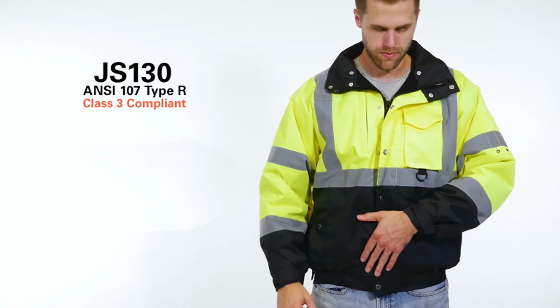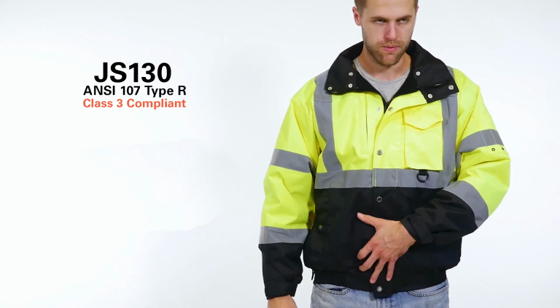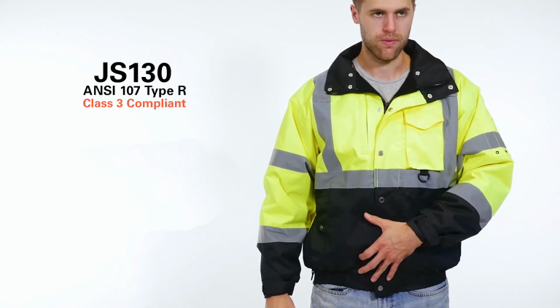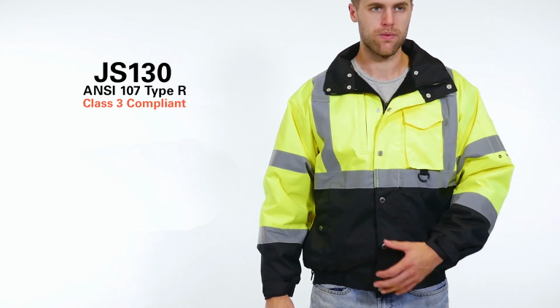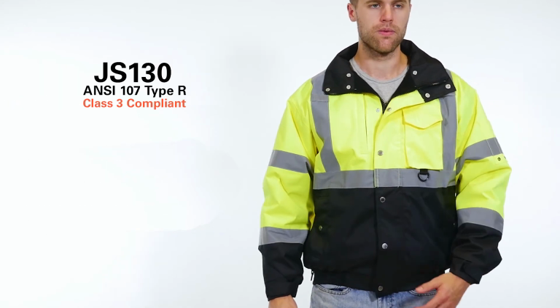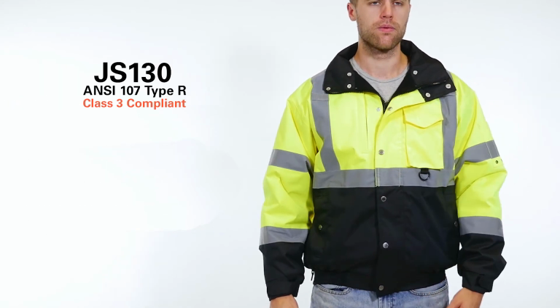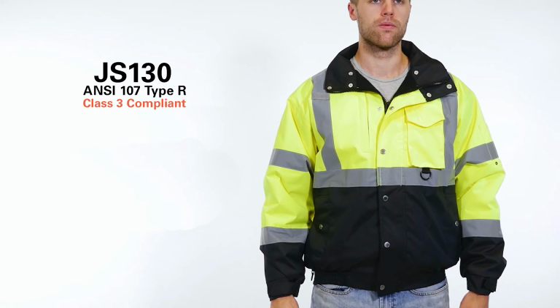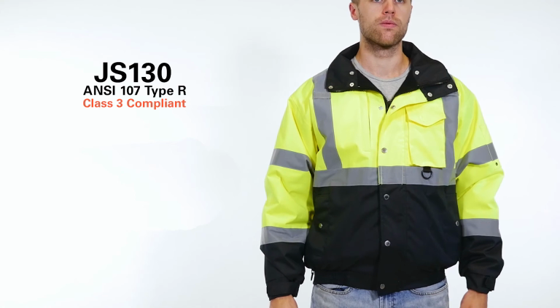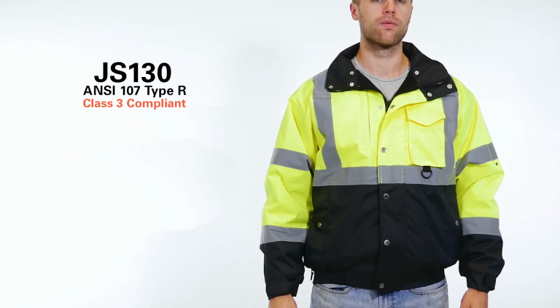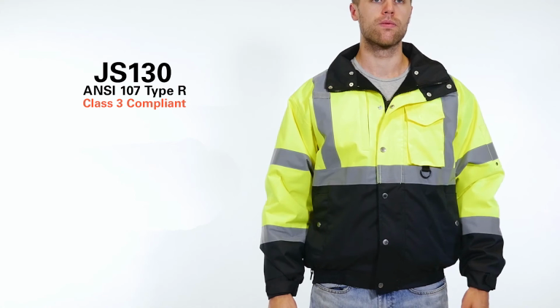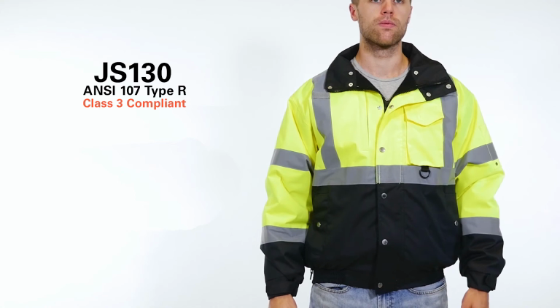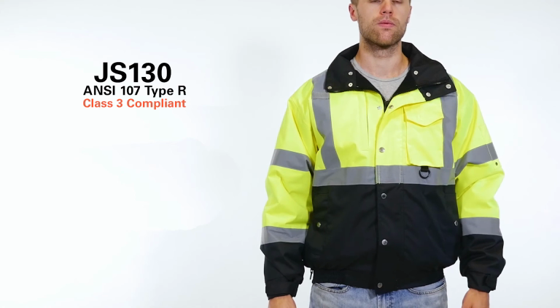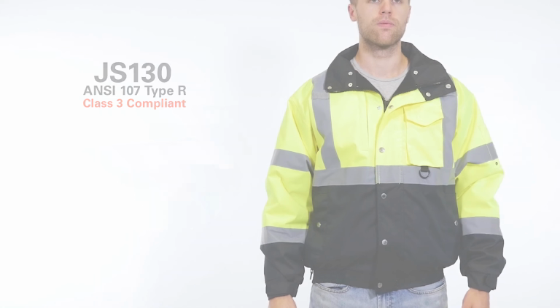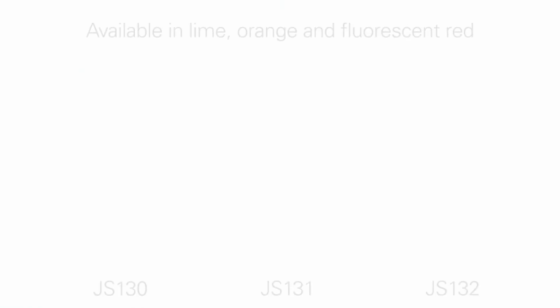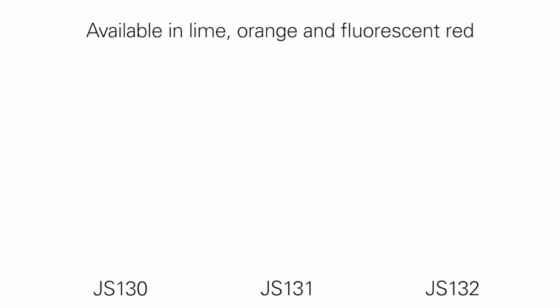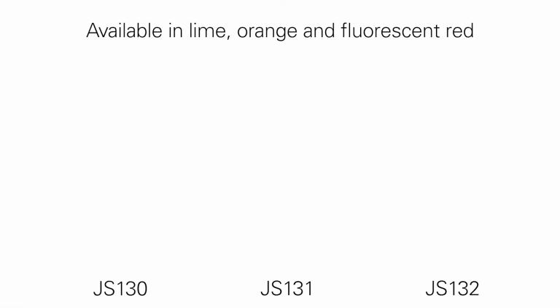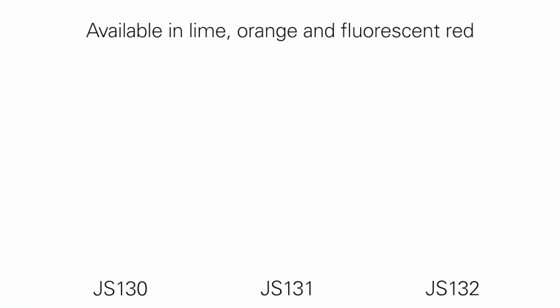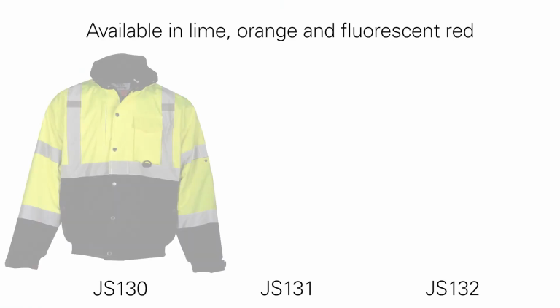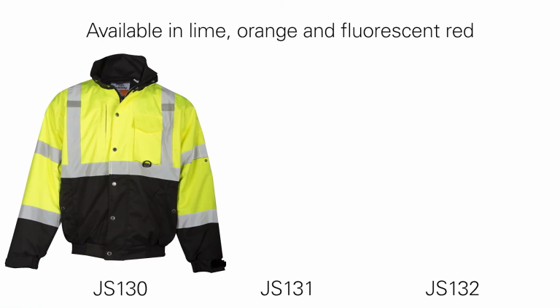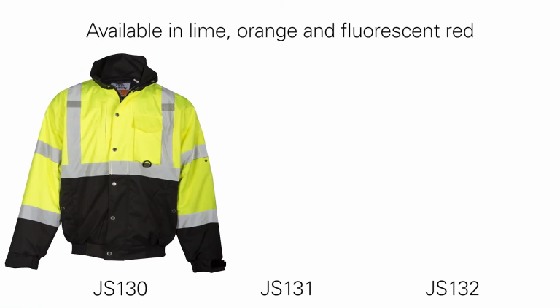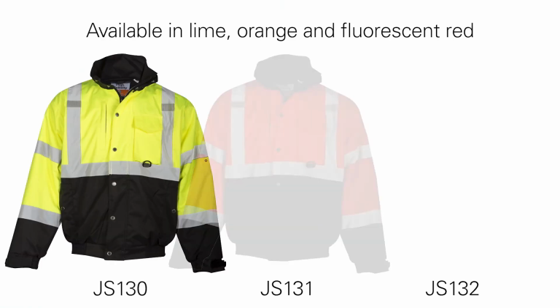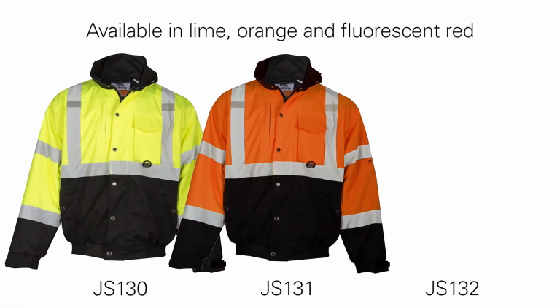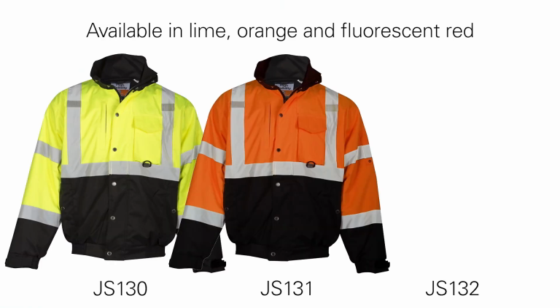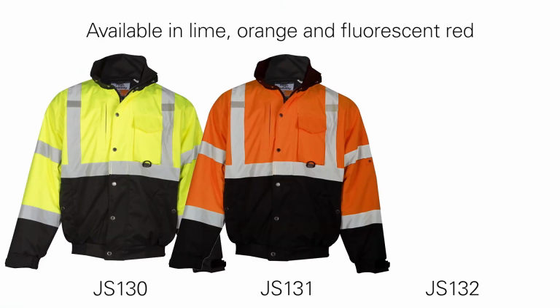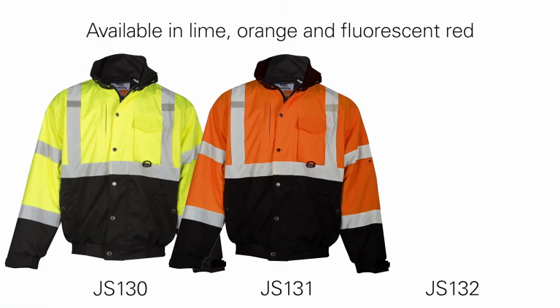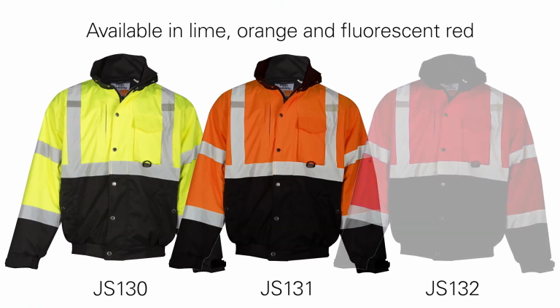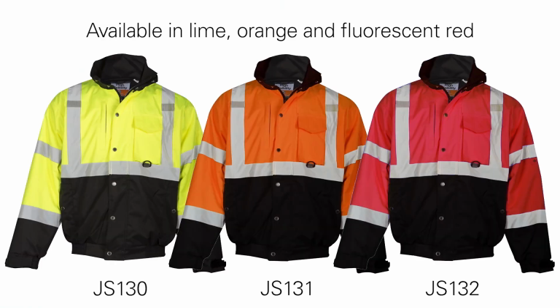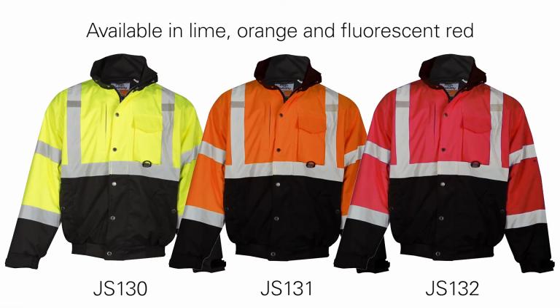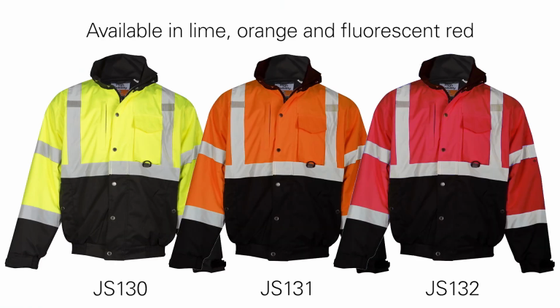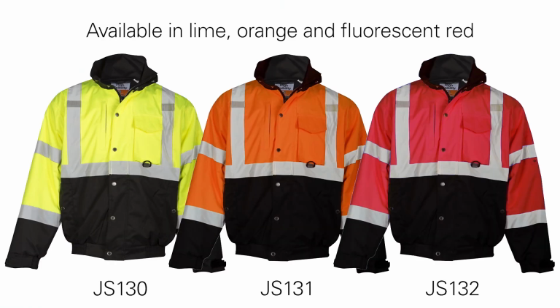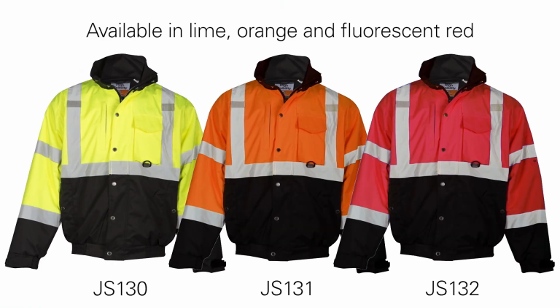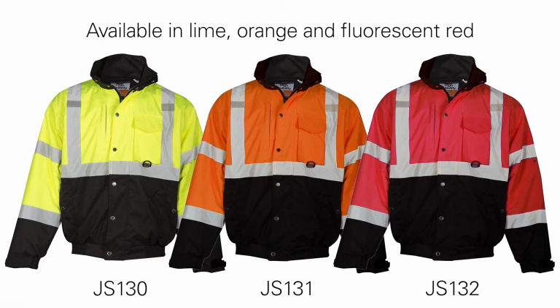The Ripstop Bomber Jacket is available in both lime, orange, and fluorescent red.